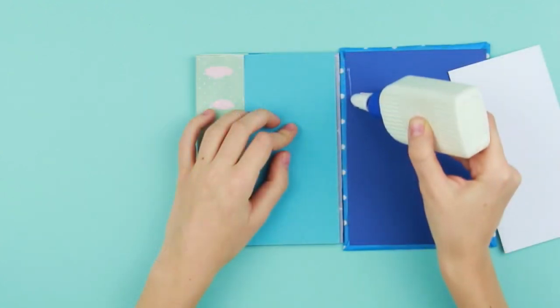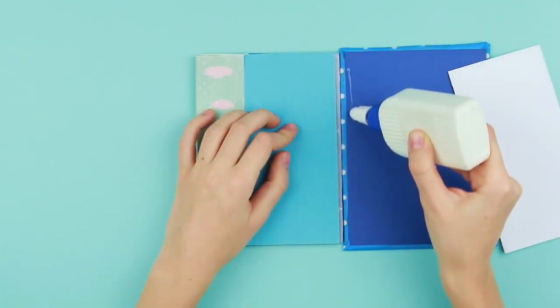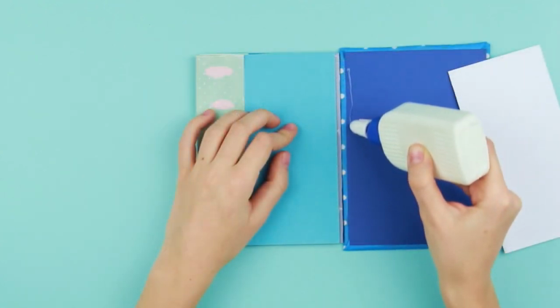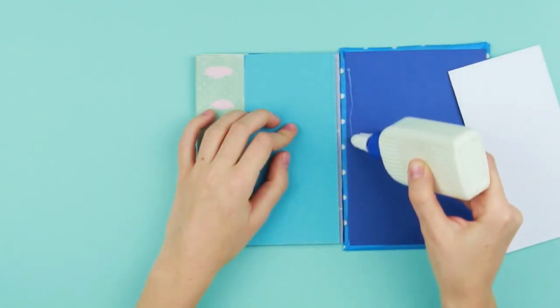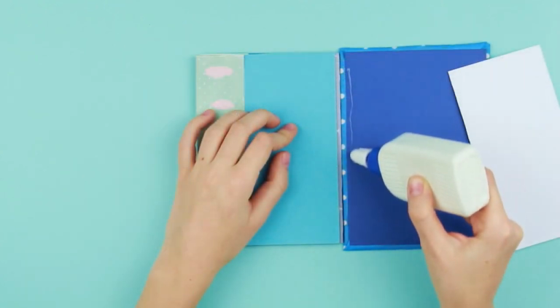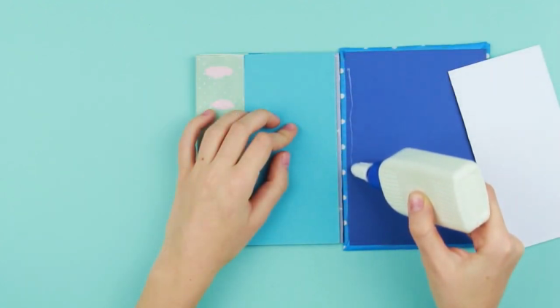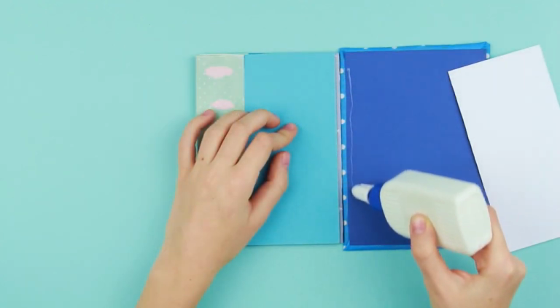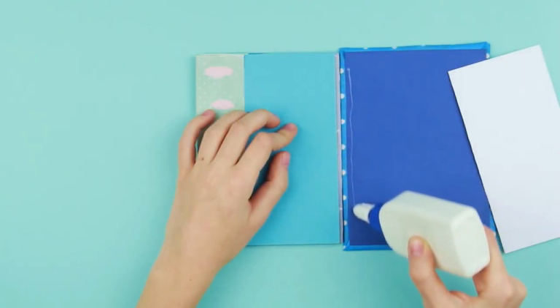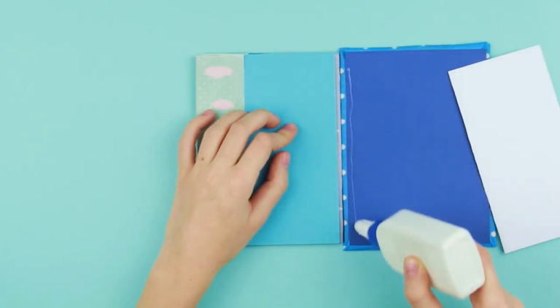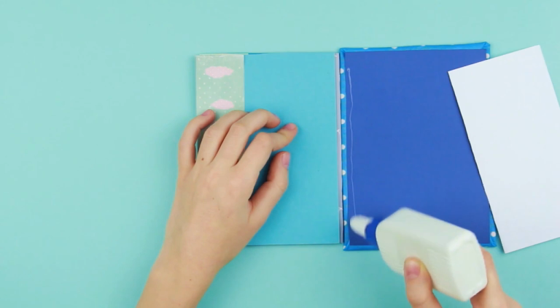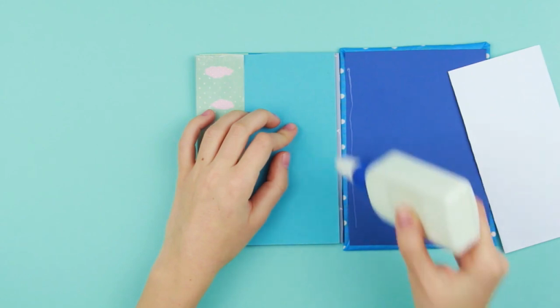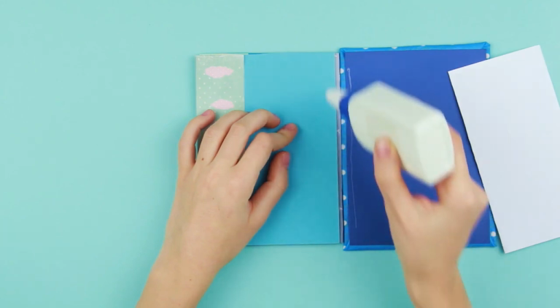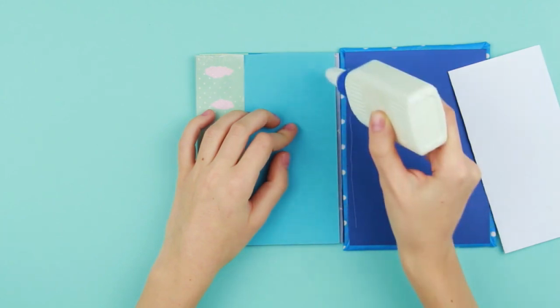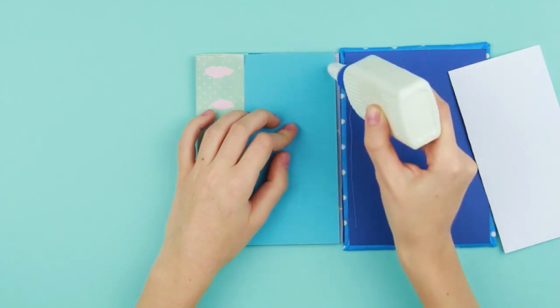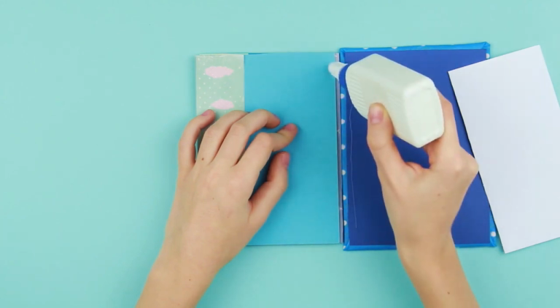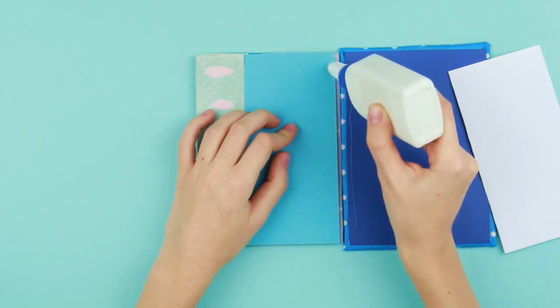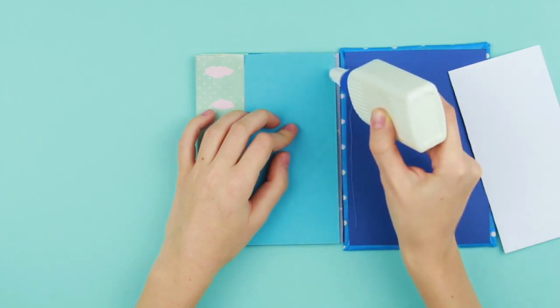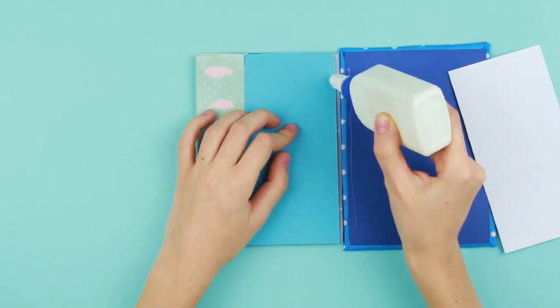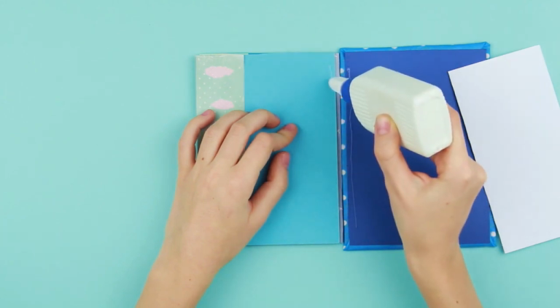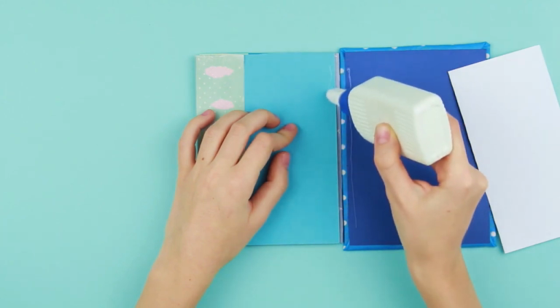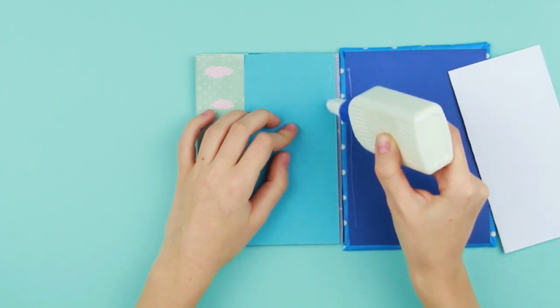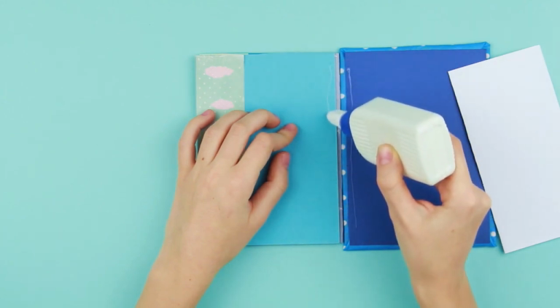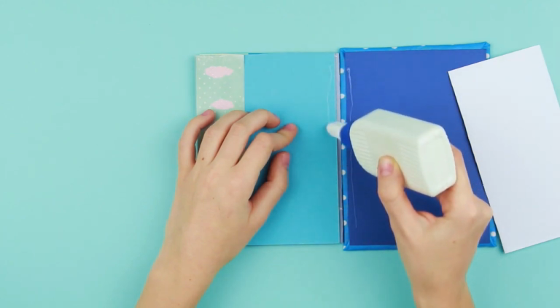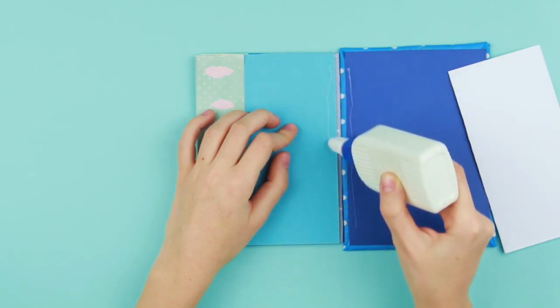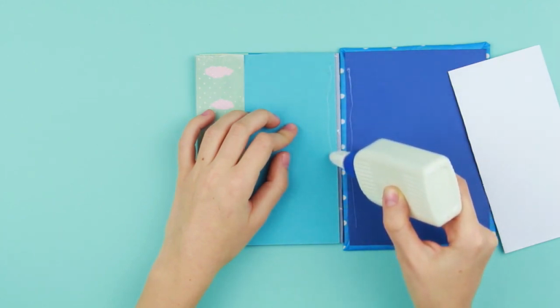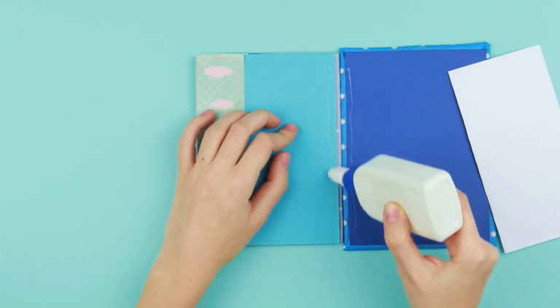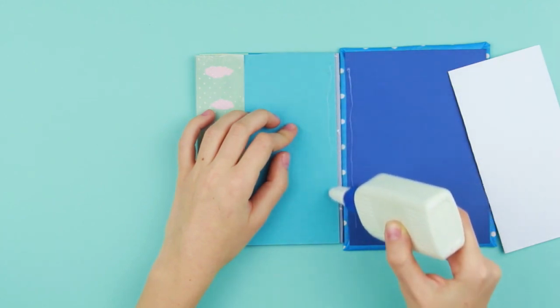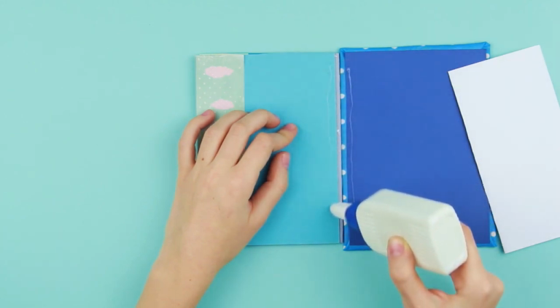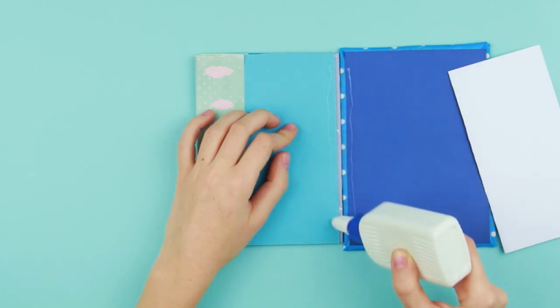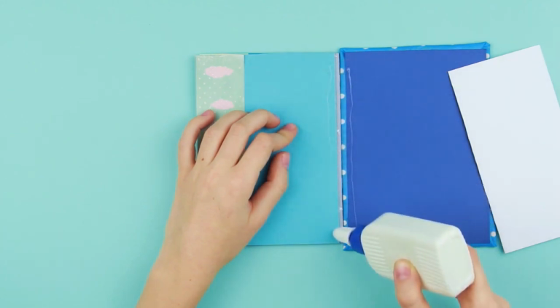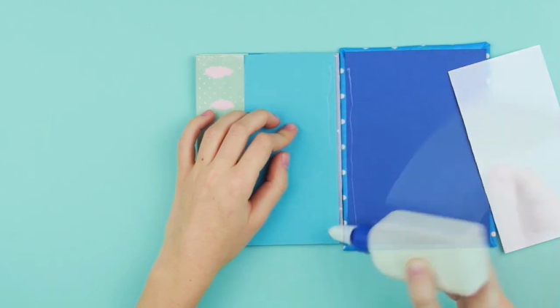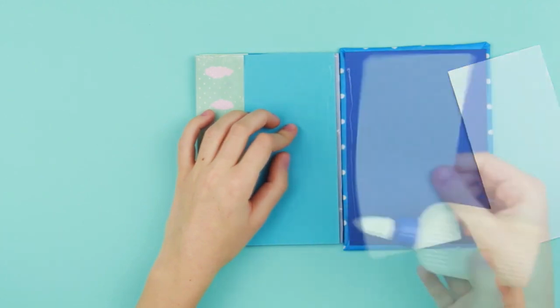Now, join the base with cover parts. Use the patterned paper and the white glue this time.